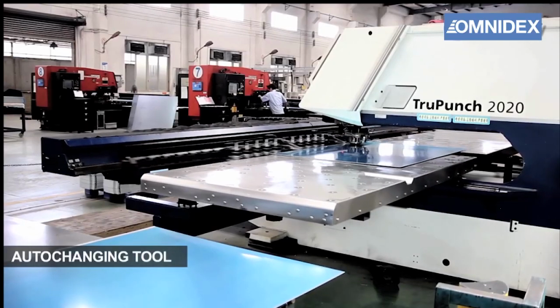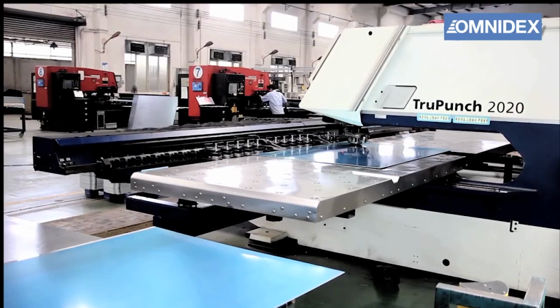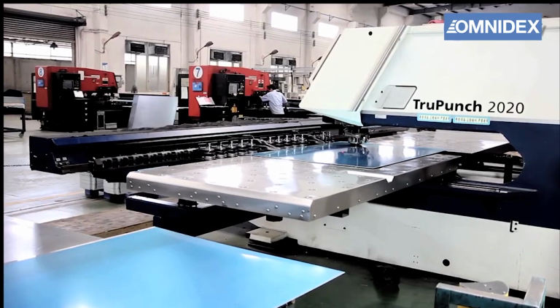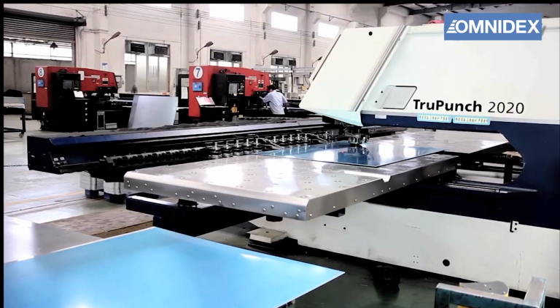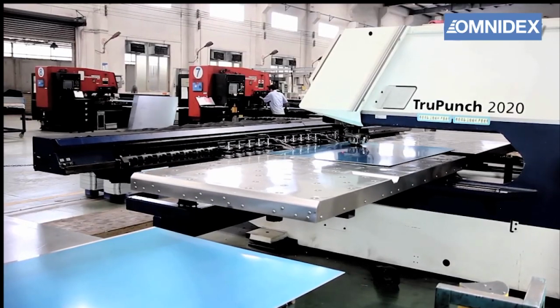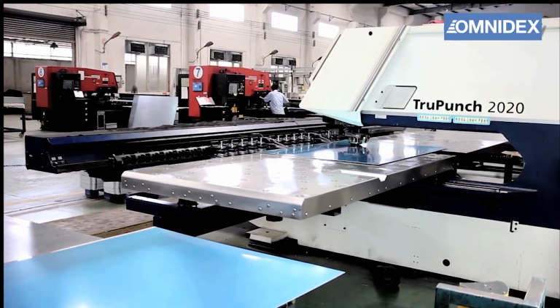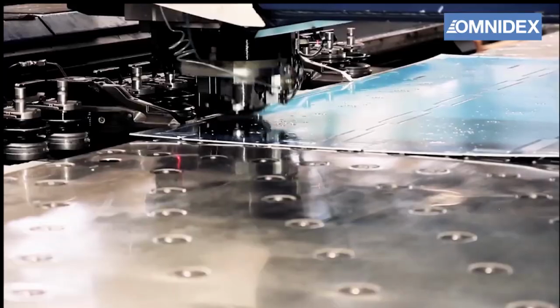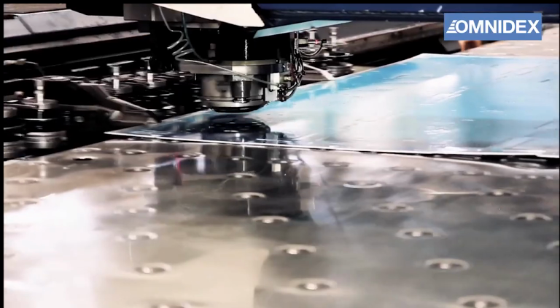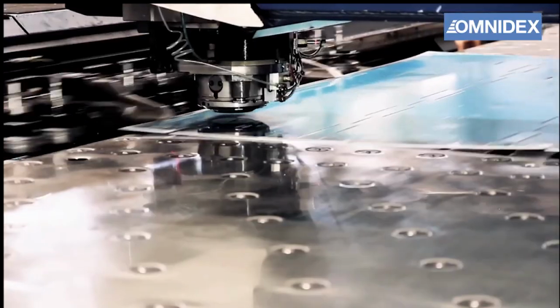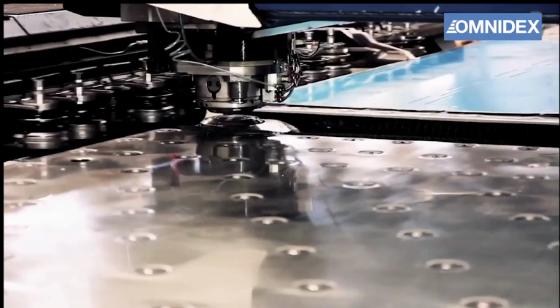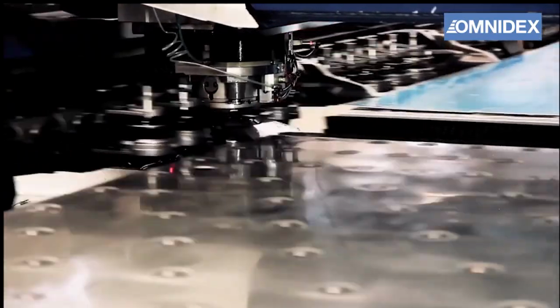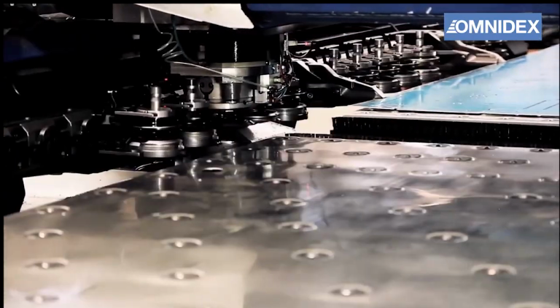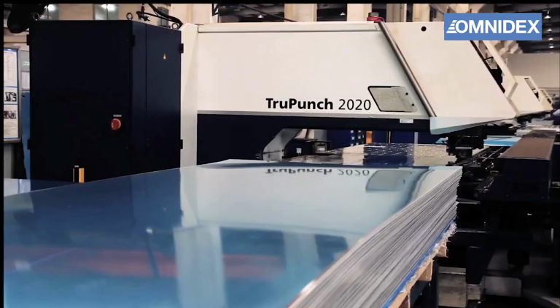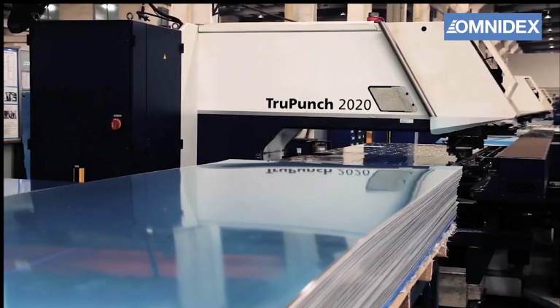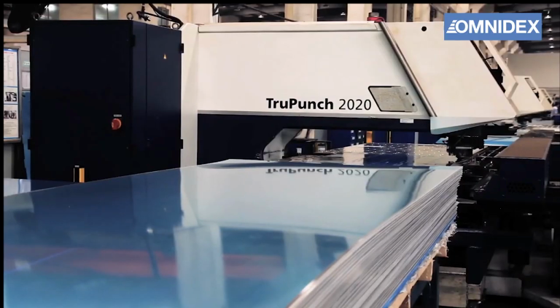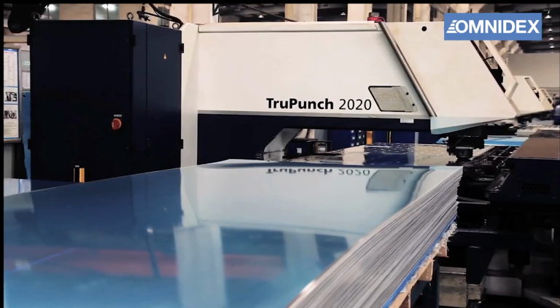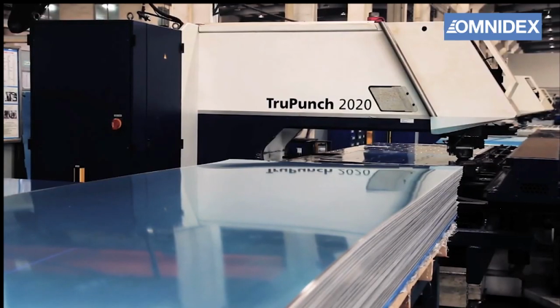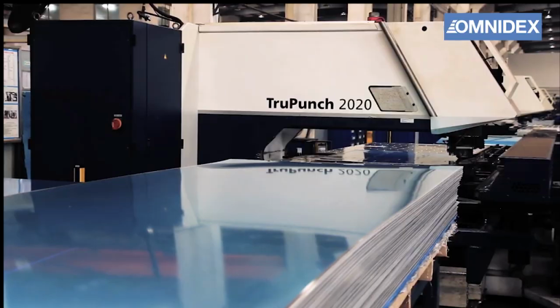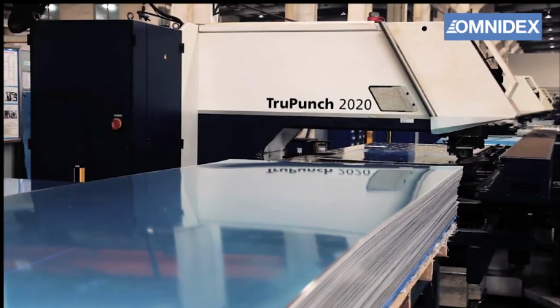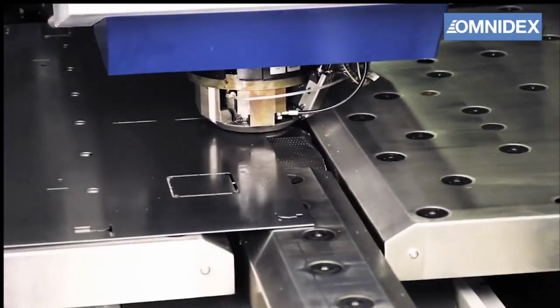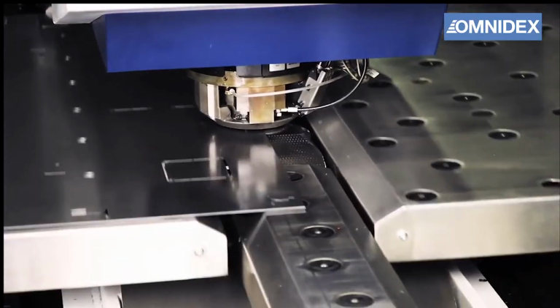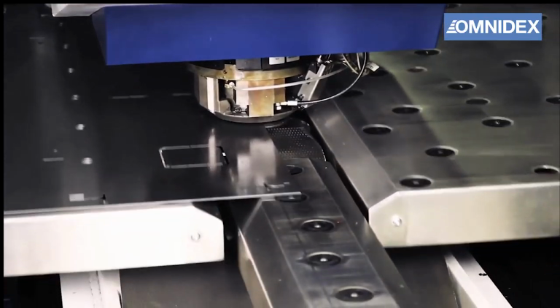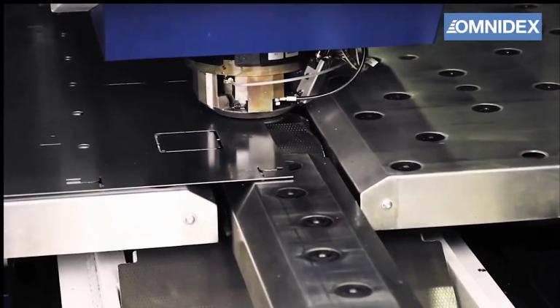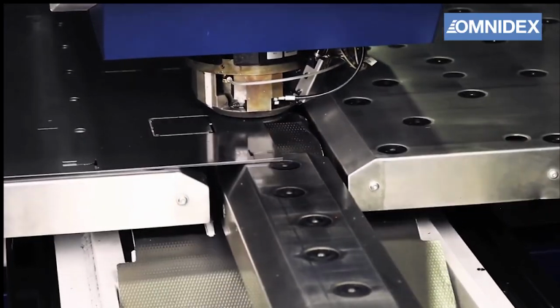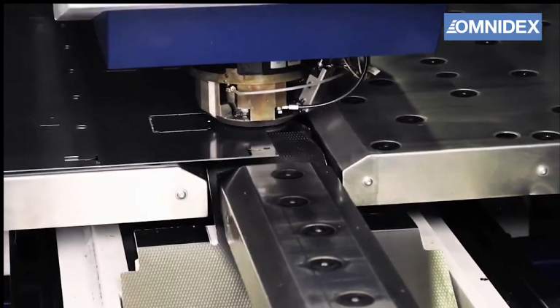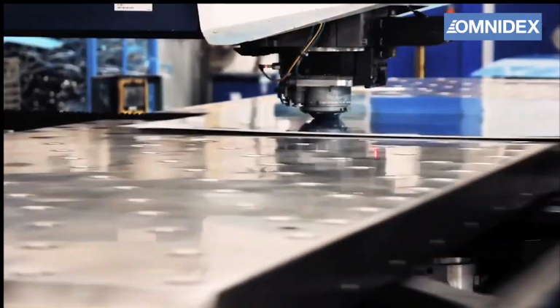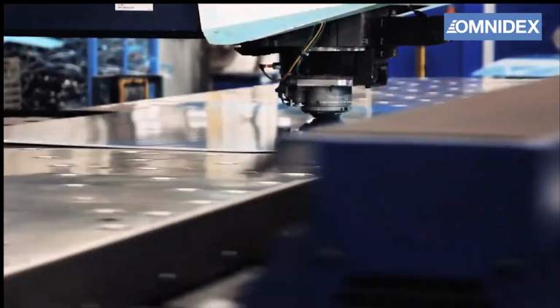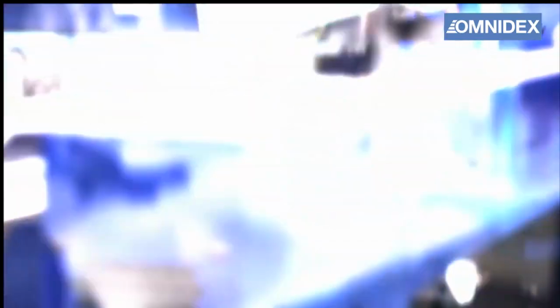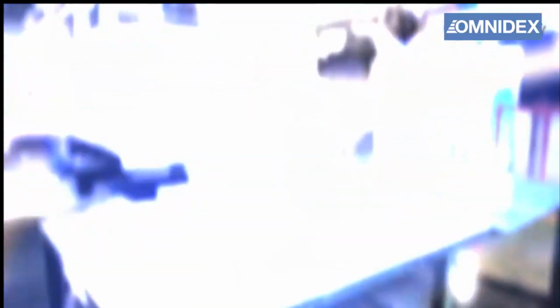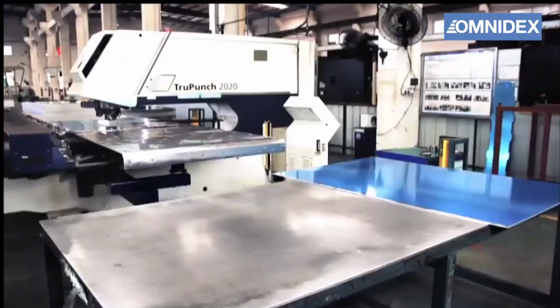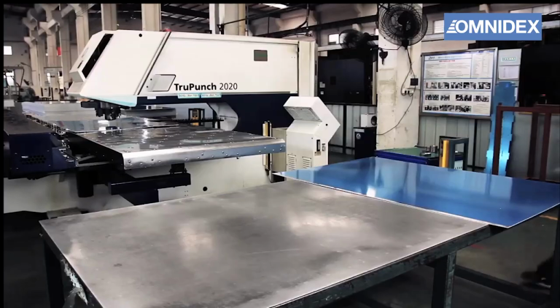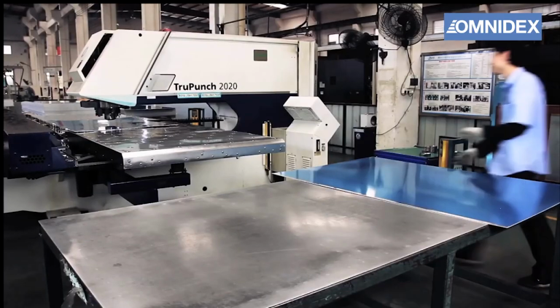After the punching is completed, the sheet metal is unloaded from the machine. All the scrap pieces are then removed.